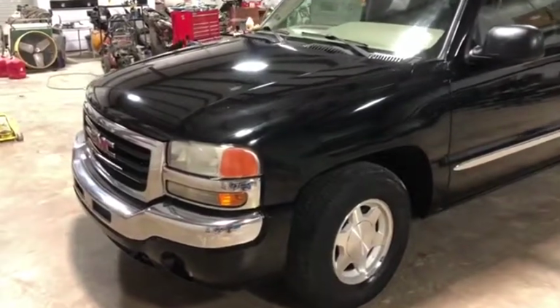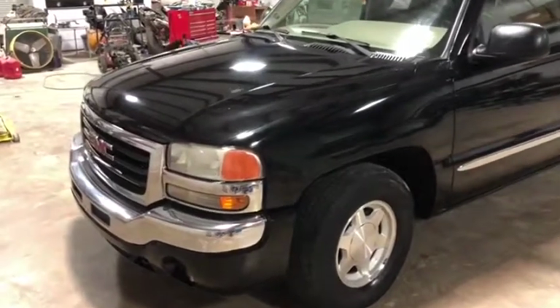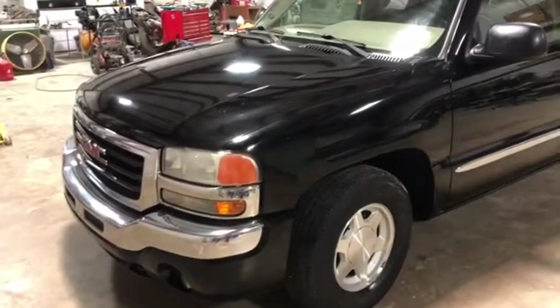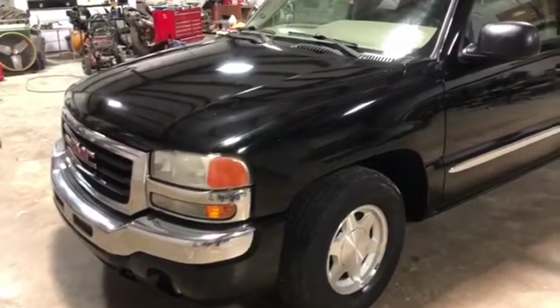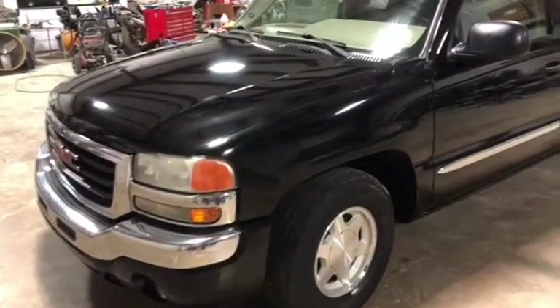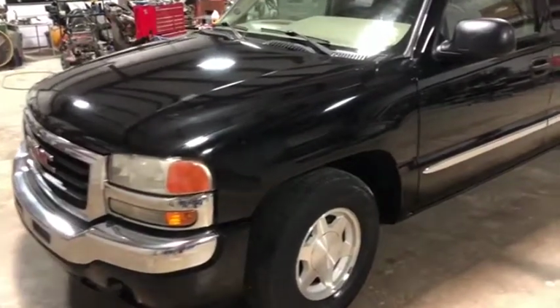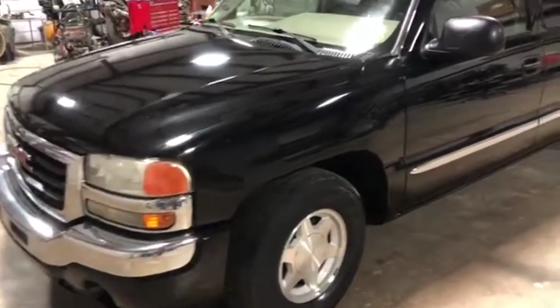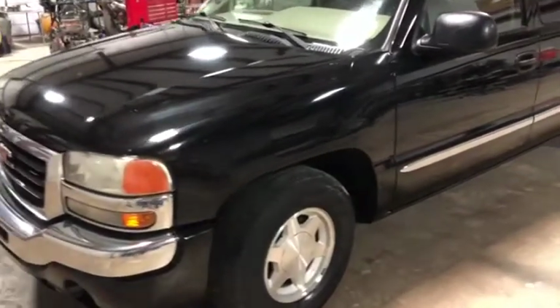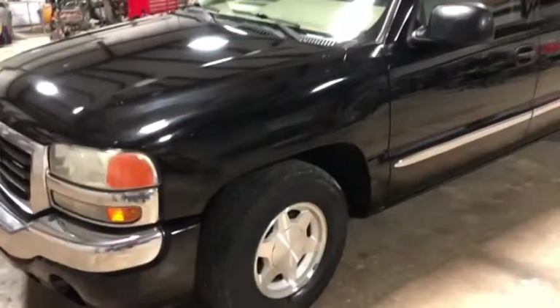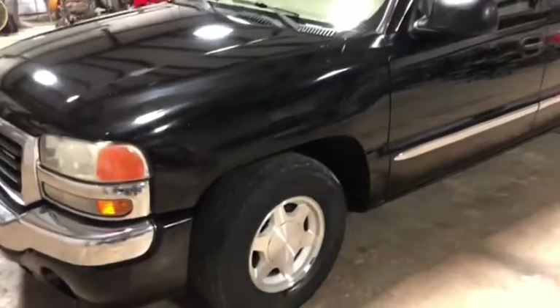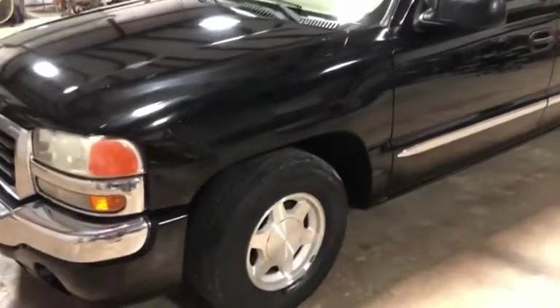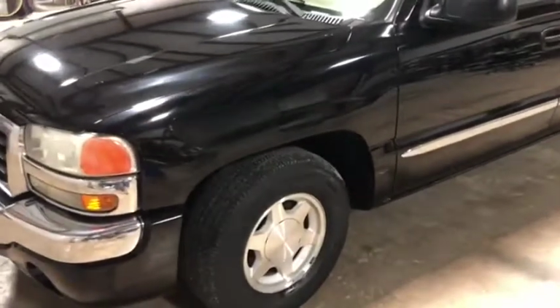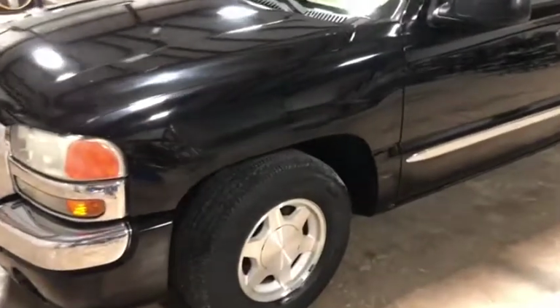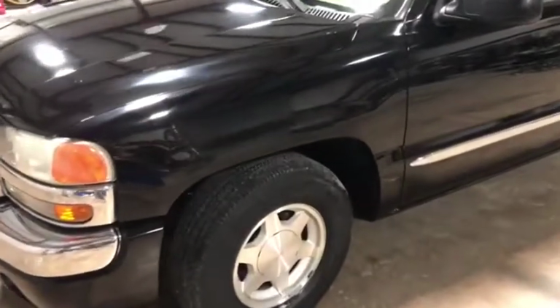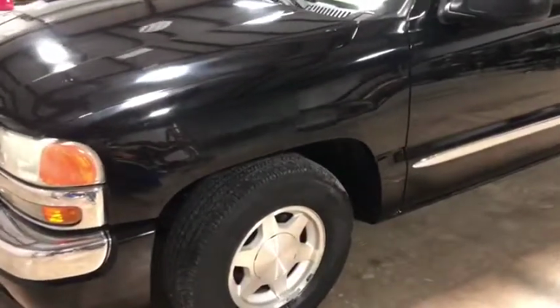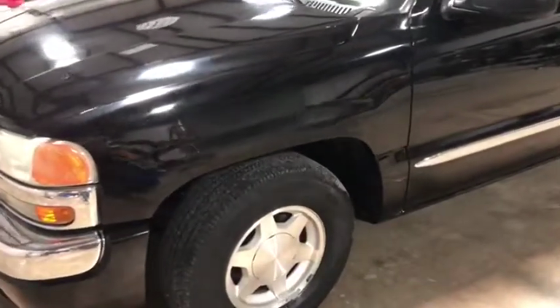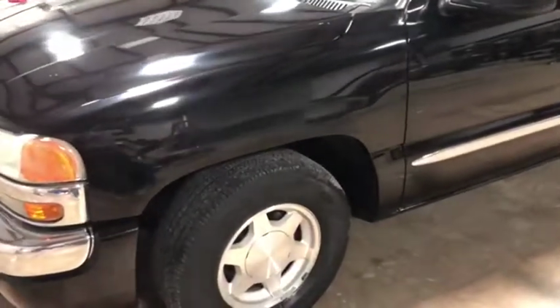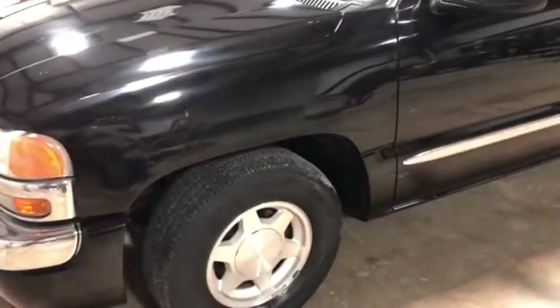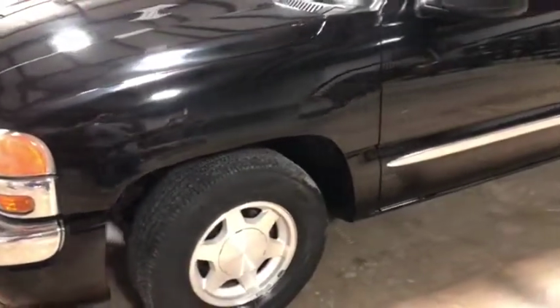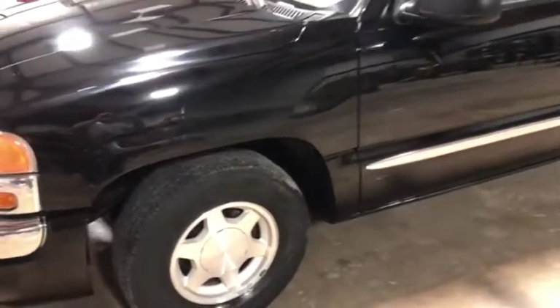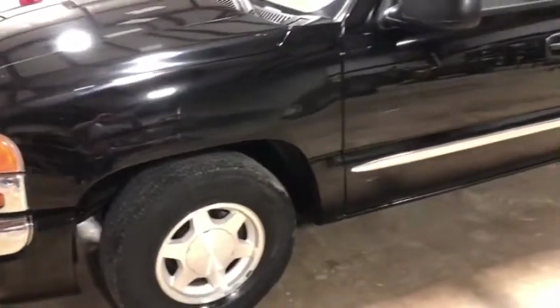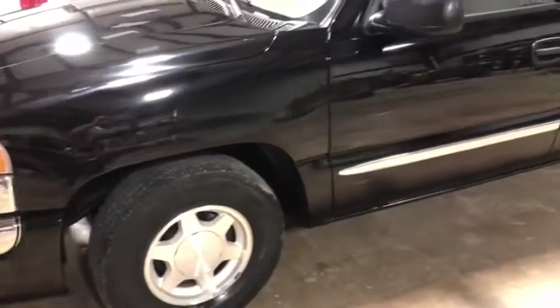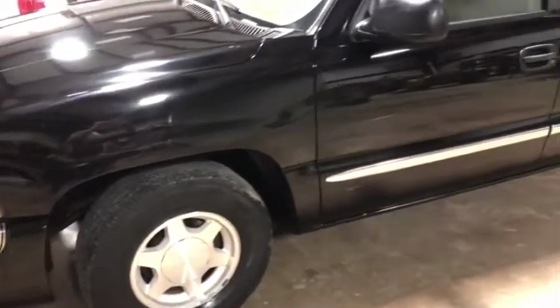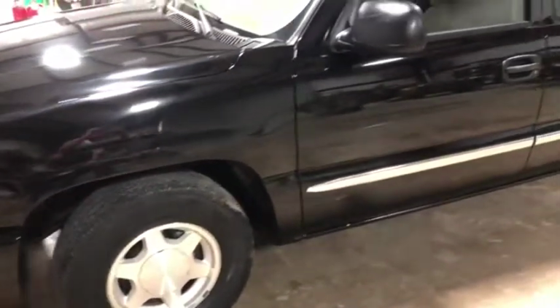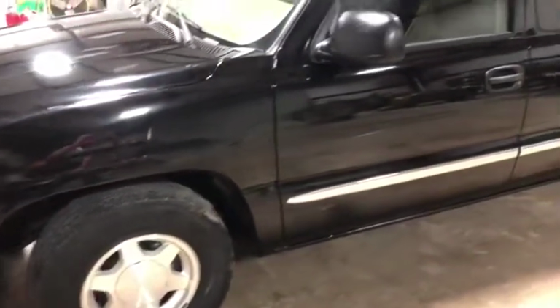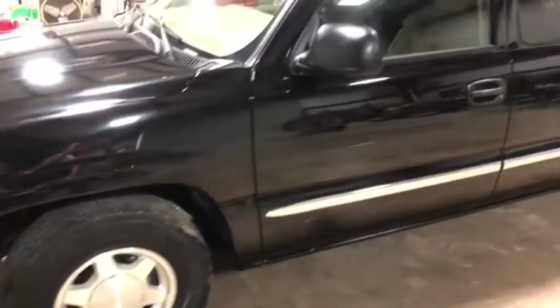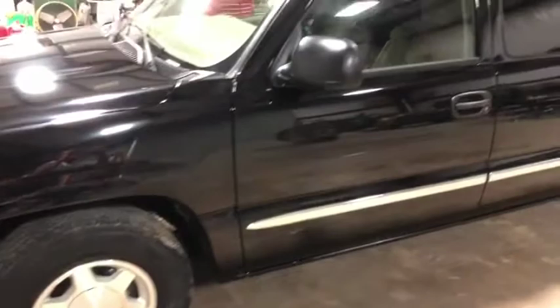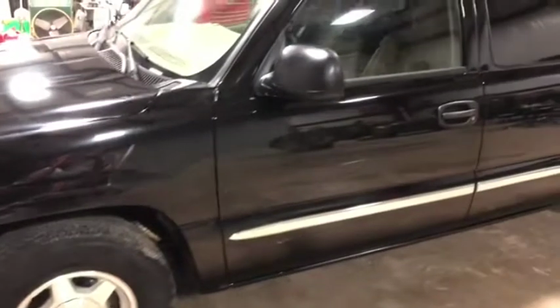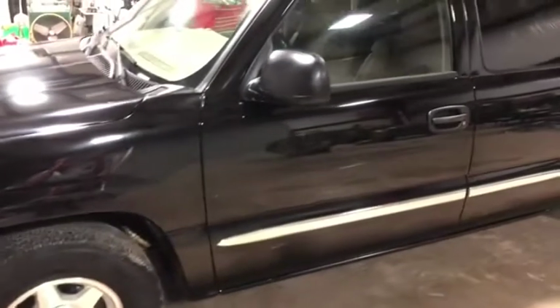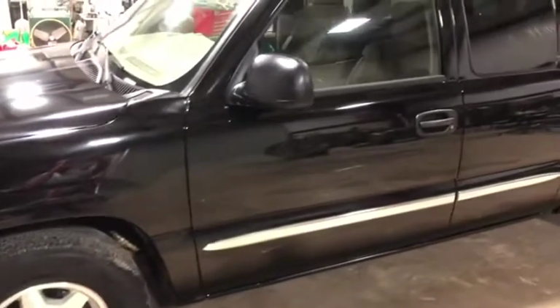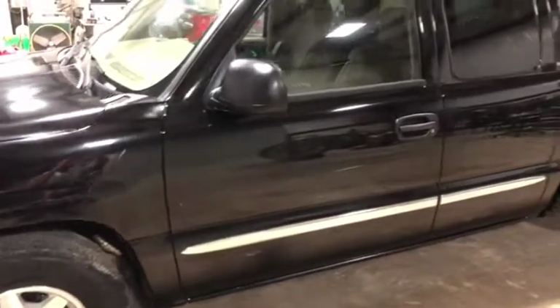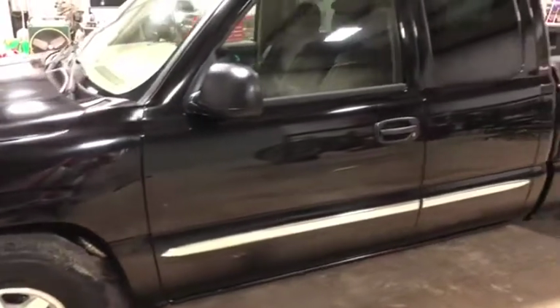This front is in great shape. Nice factory aluminum rims there. Pretty usable tires. You have that gold trim.